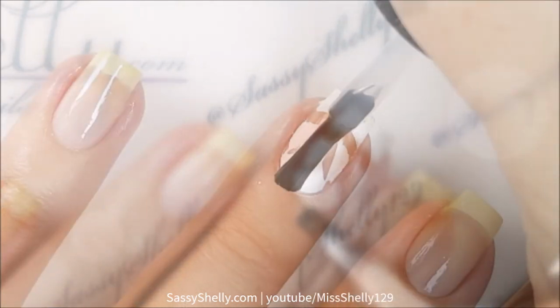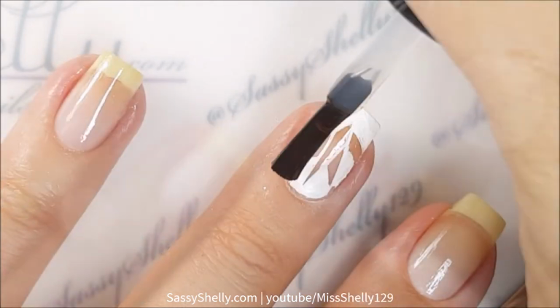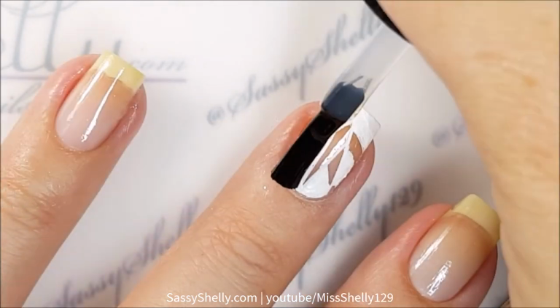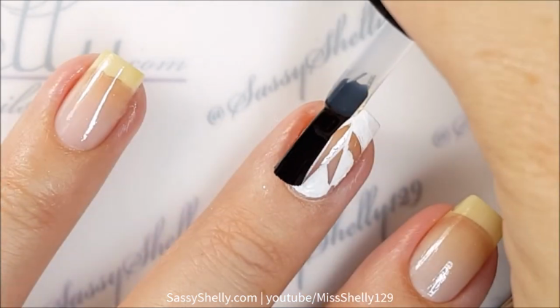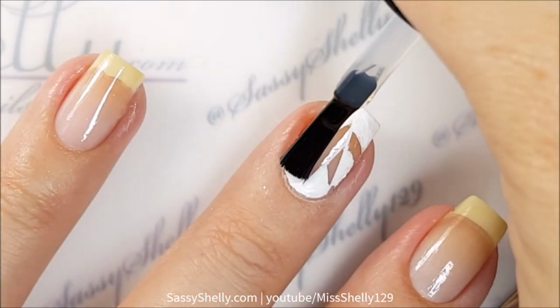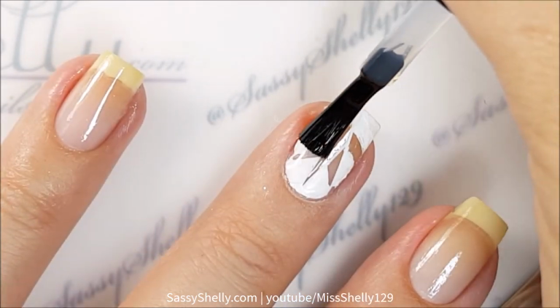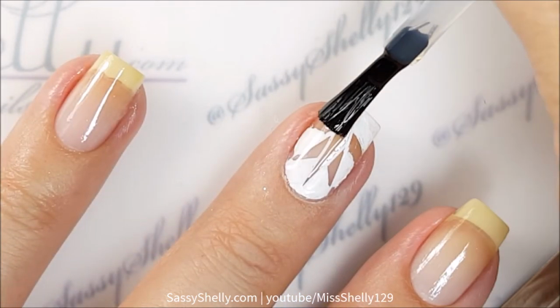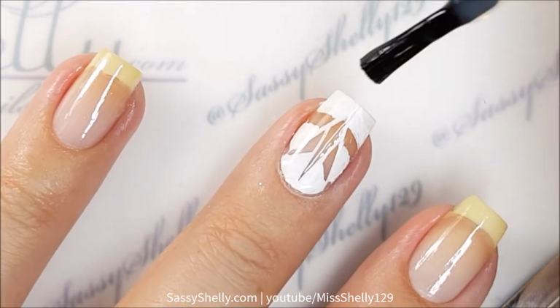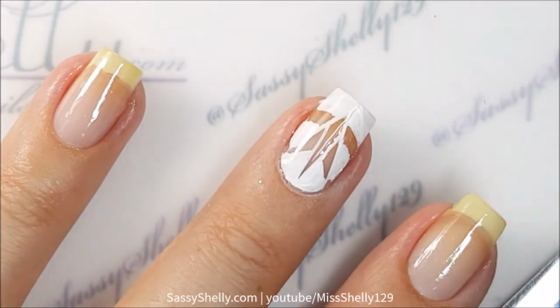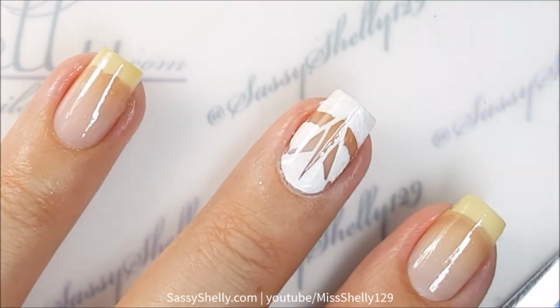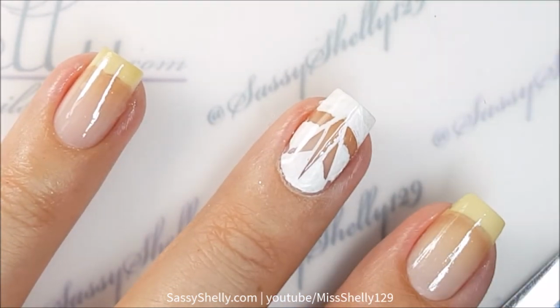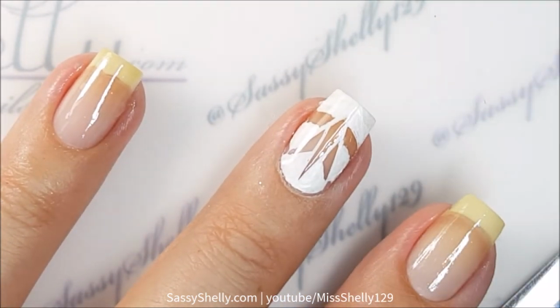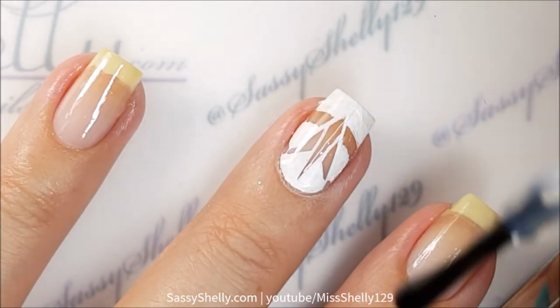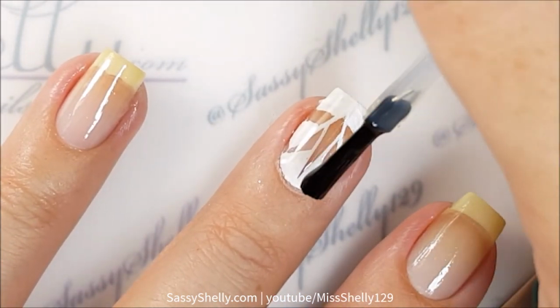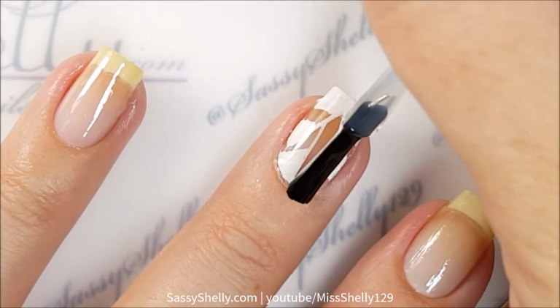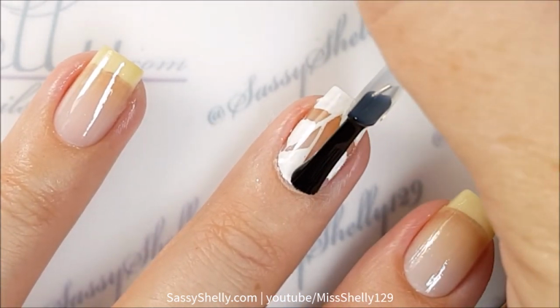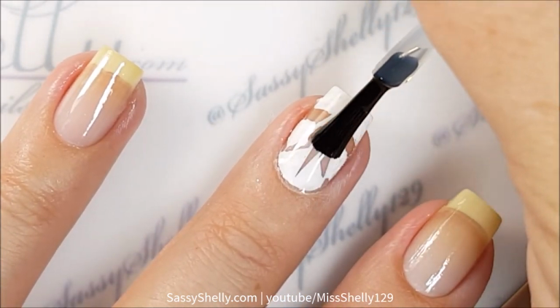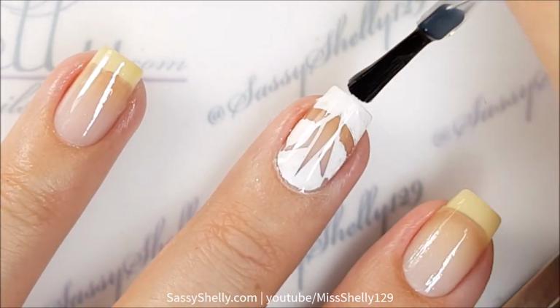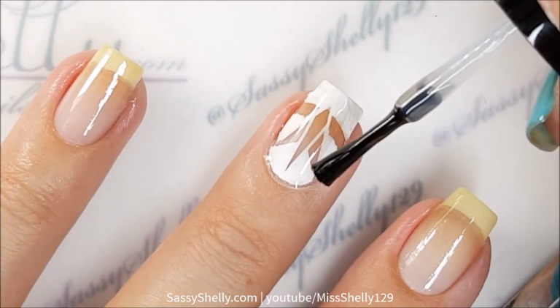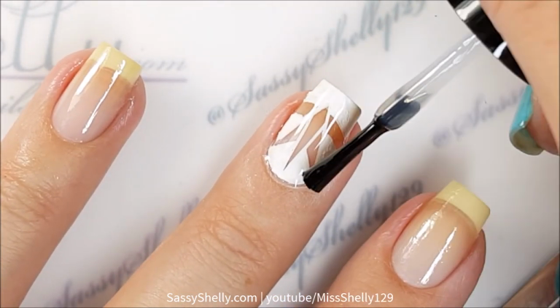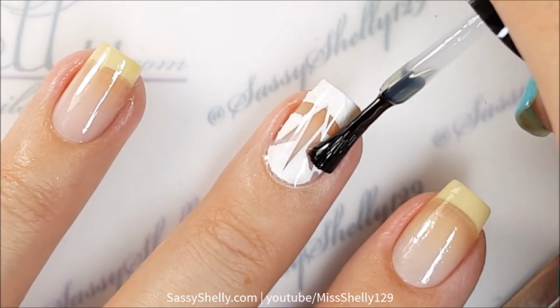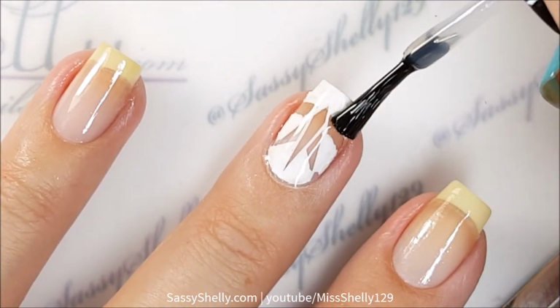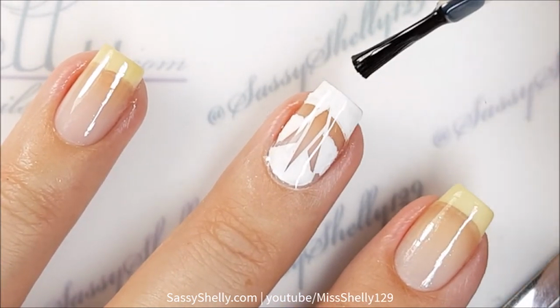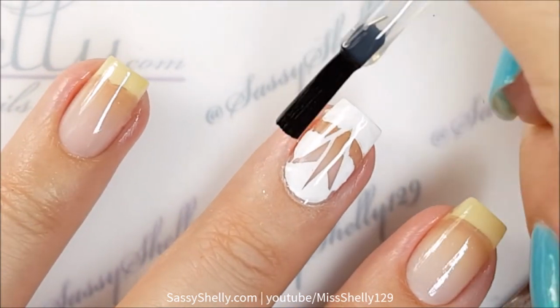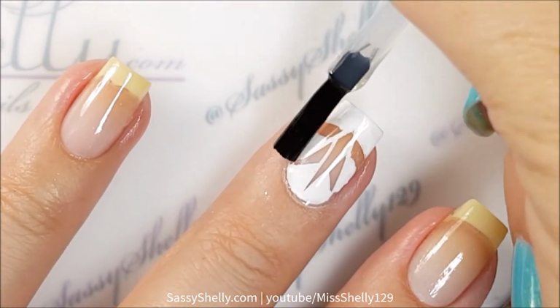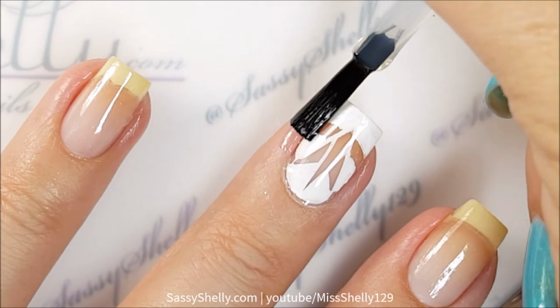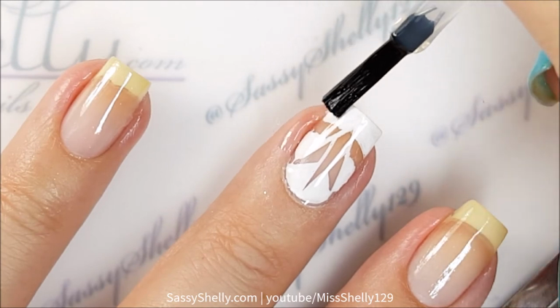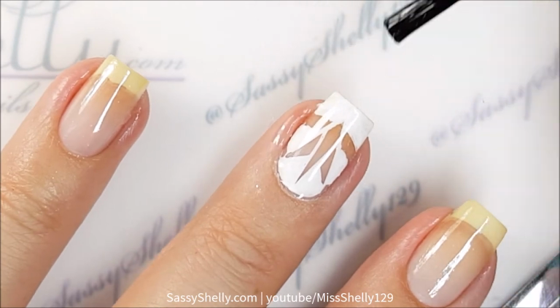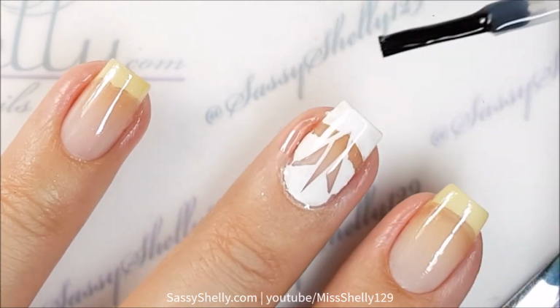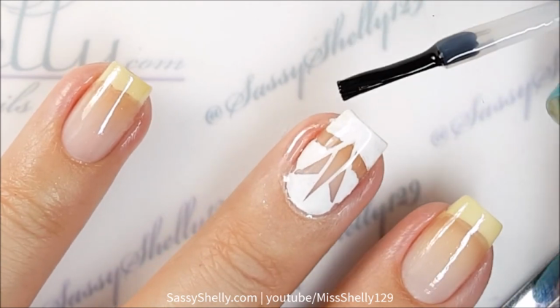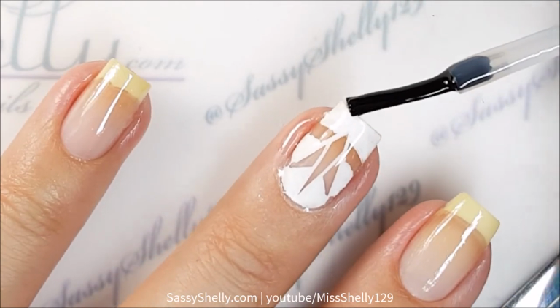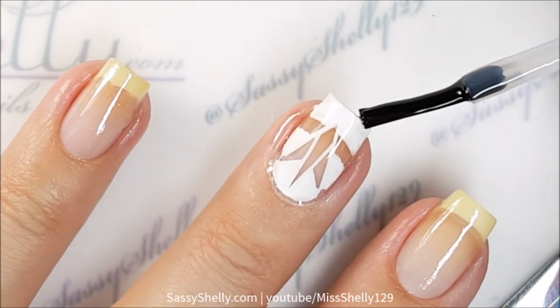Add a top coat and we are done! This is super easy and looks really cool.